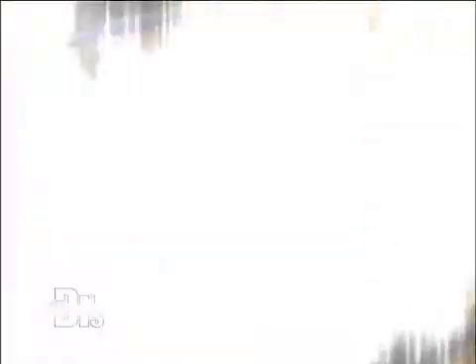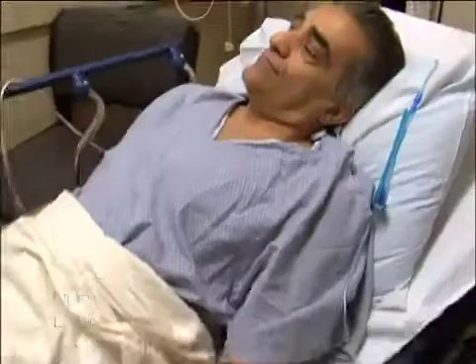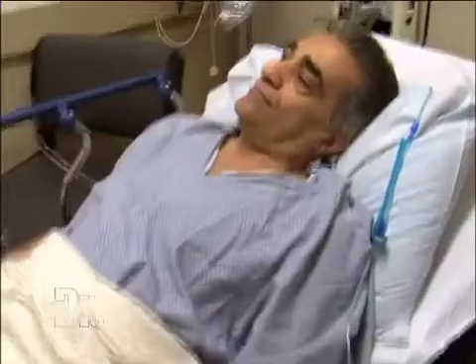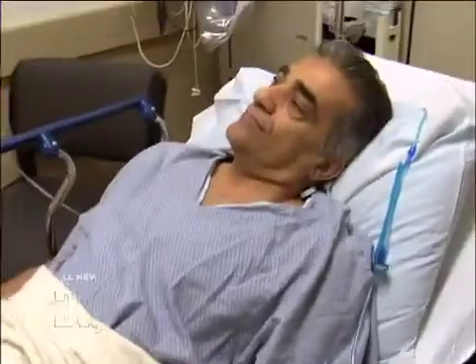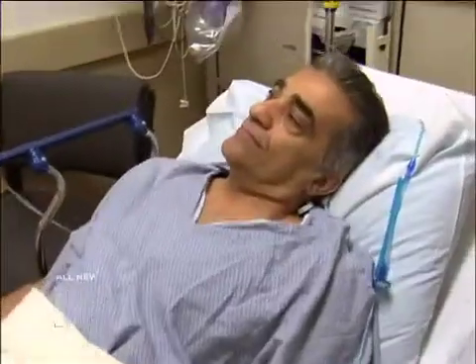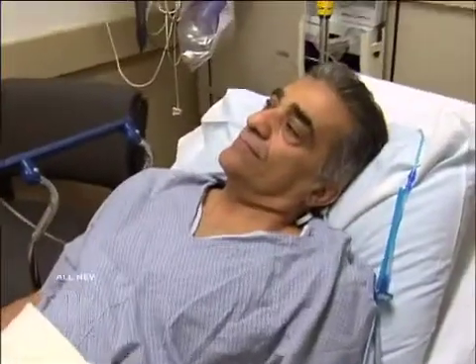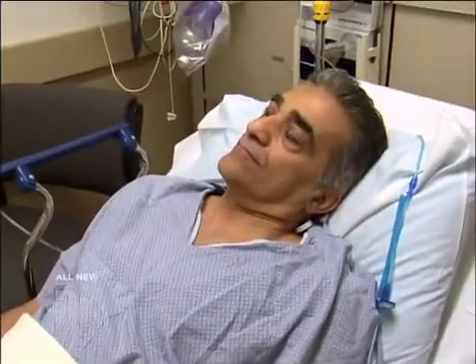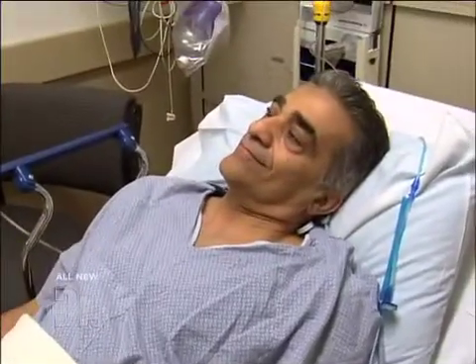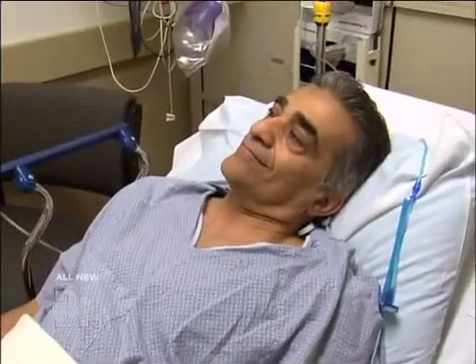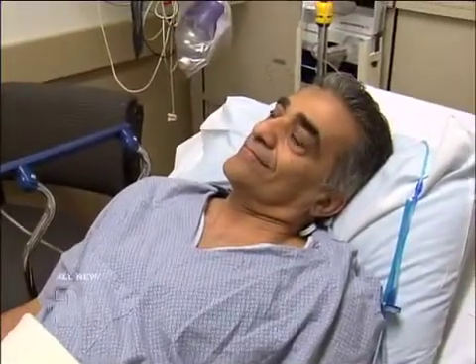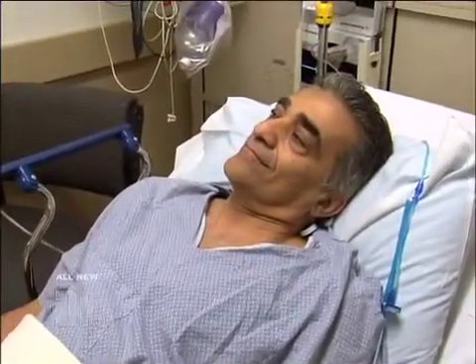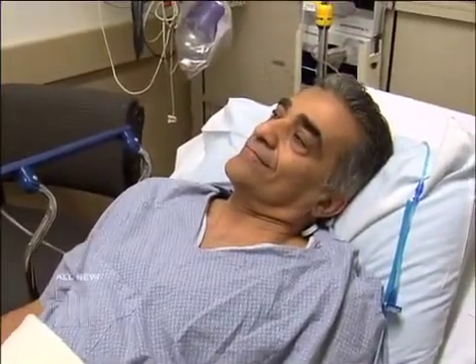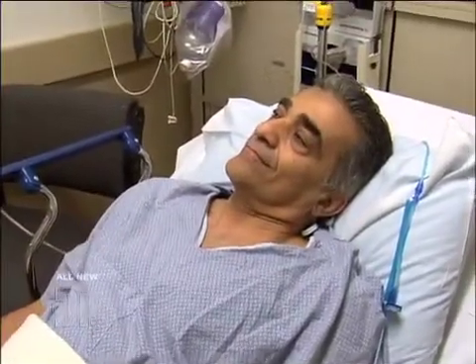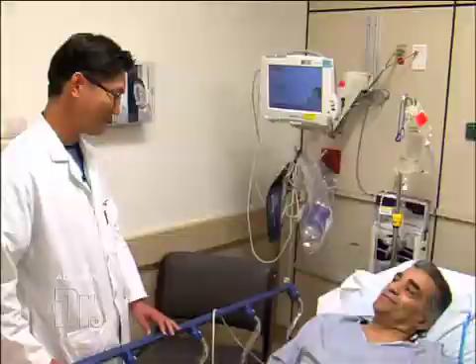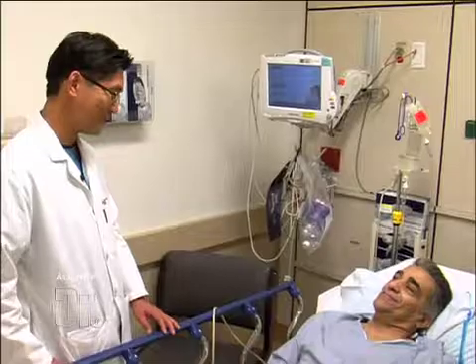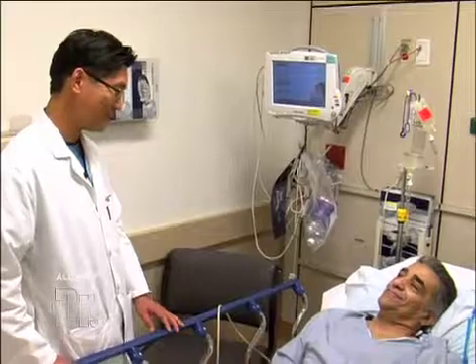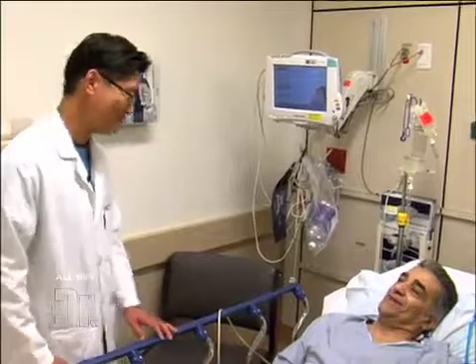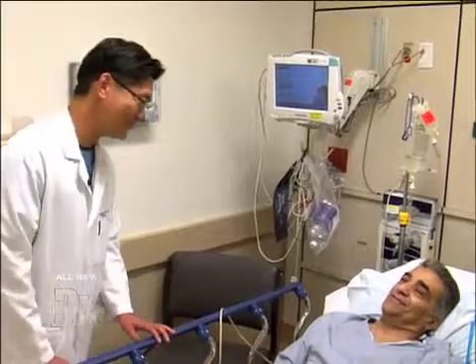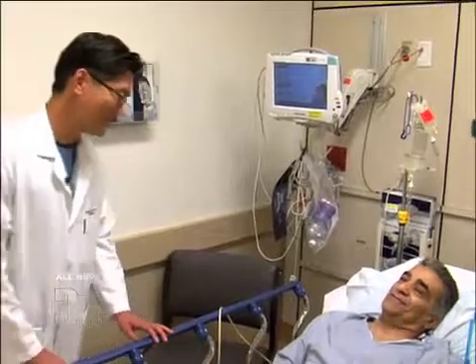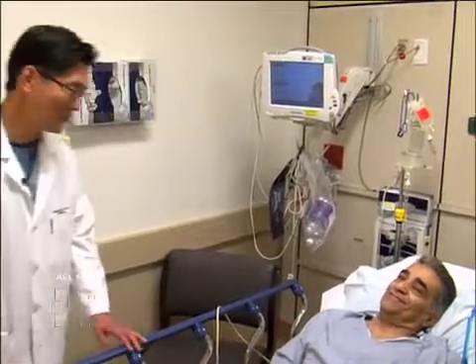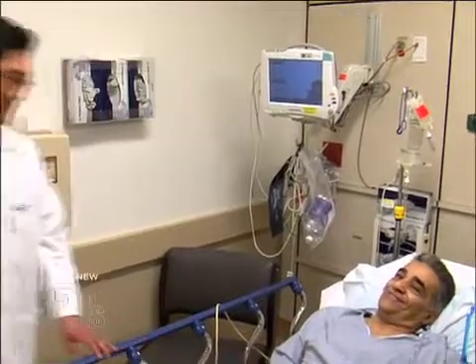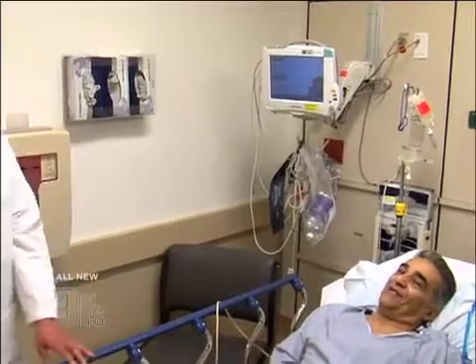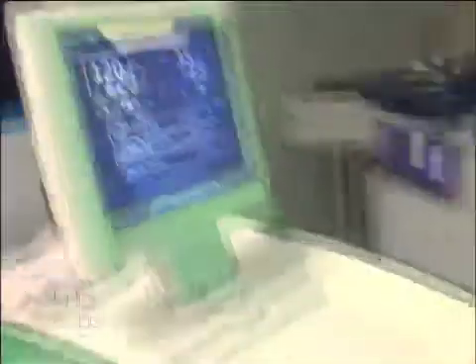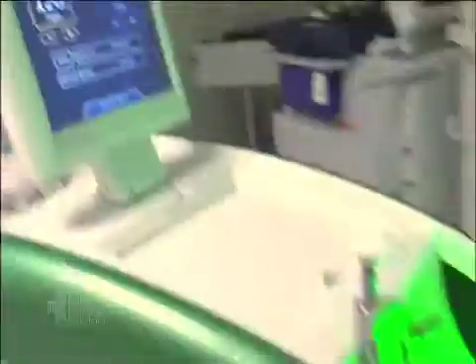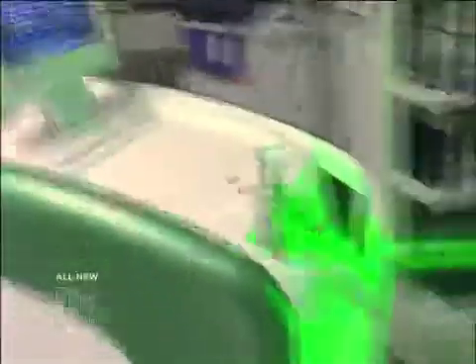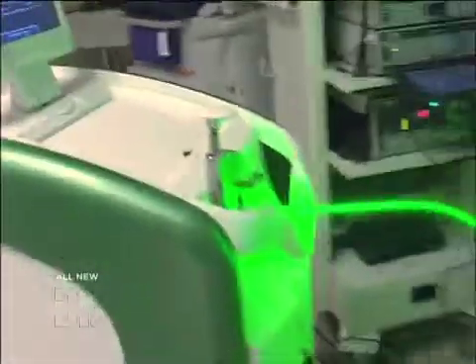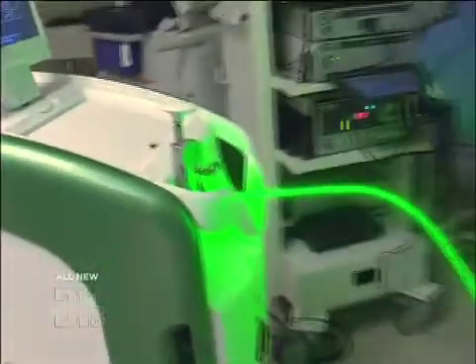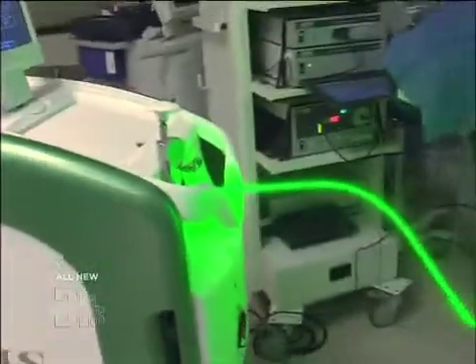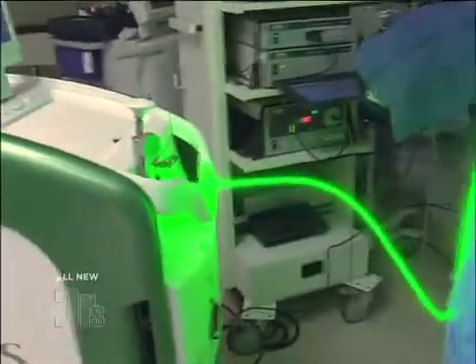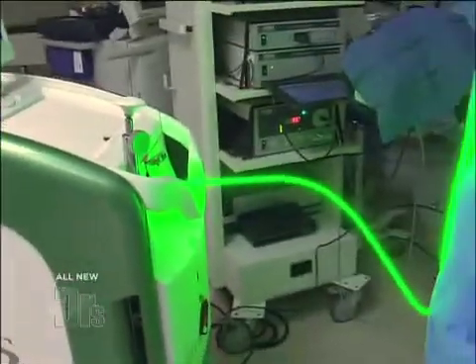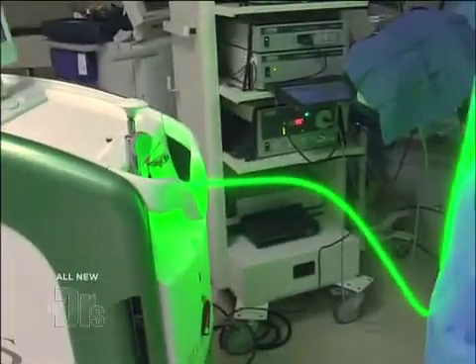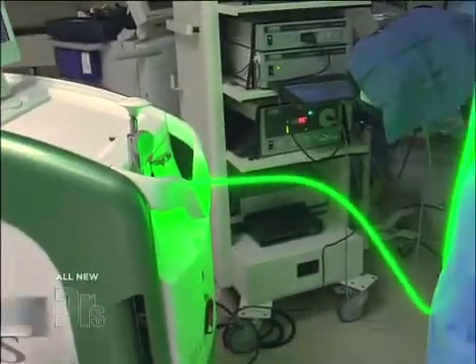We have a patient who's been suffering from an enlarged prostate. Today, Dr. Kim and I are going to use the green light laser to fix the problem.